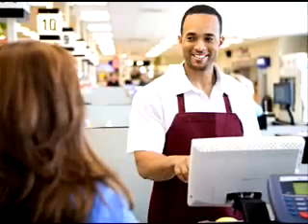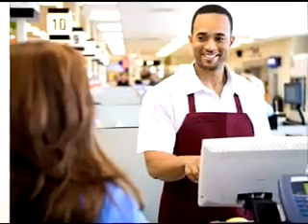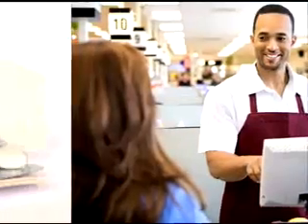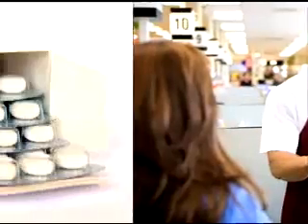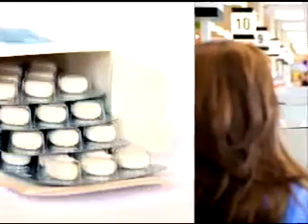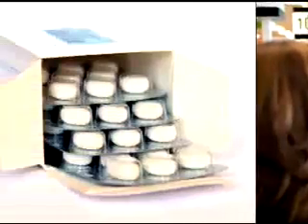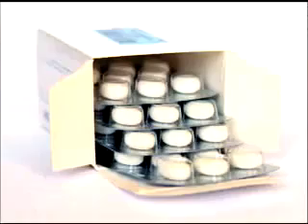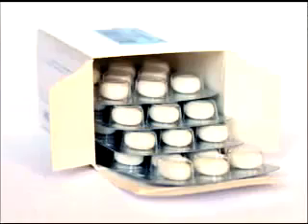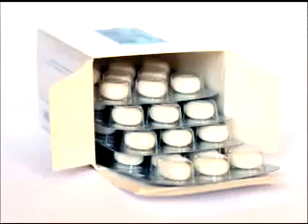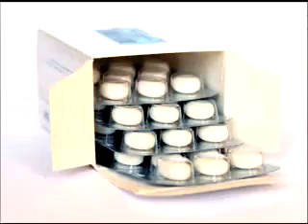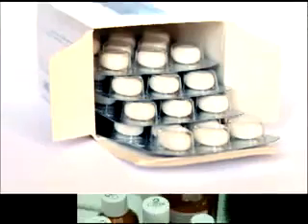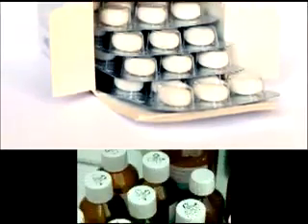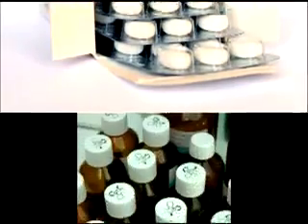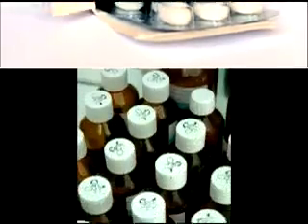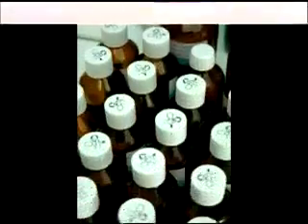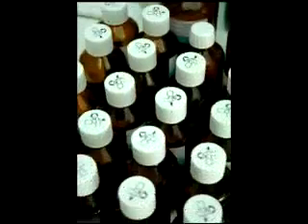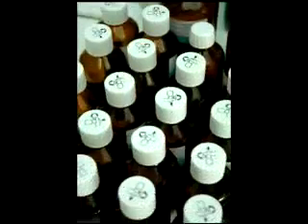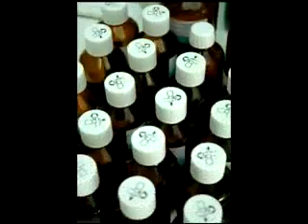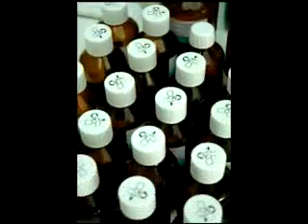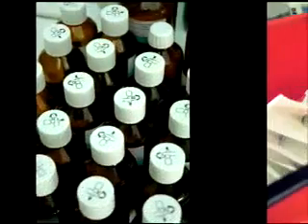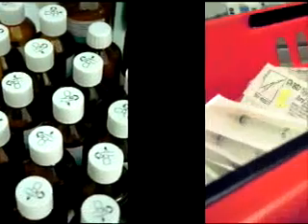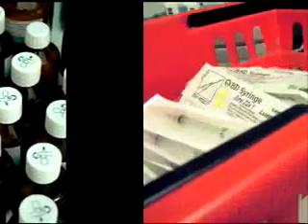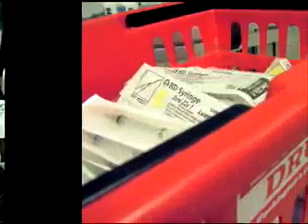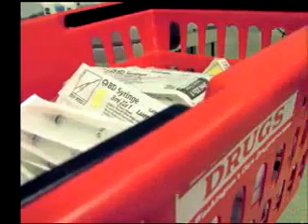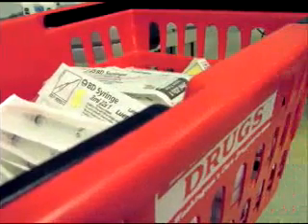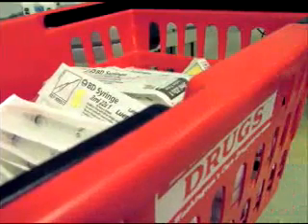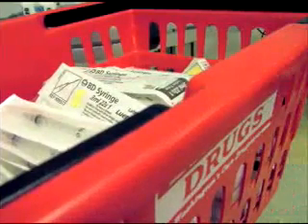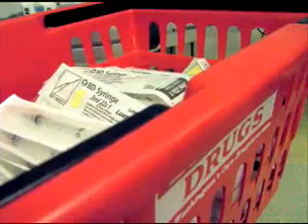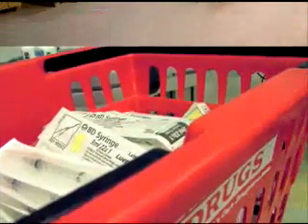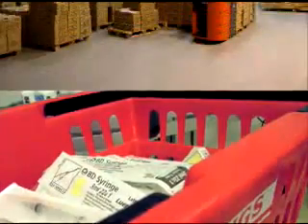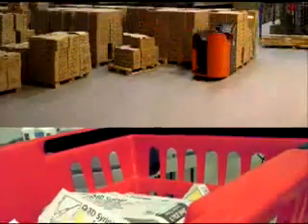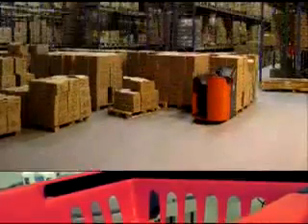These products will be handled as individual items, totes, cases, and pallets.